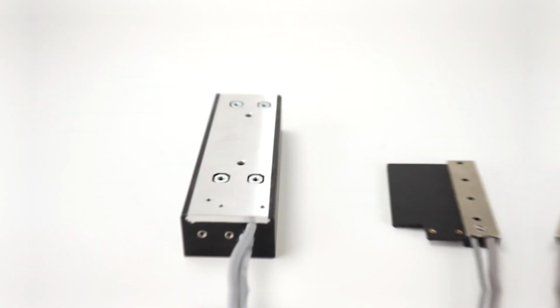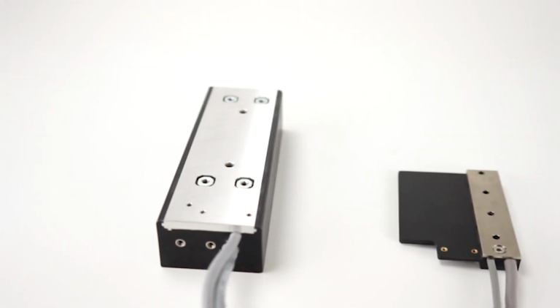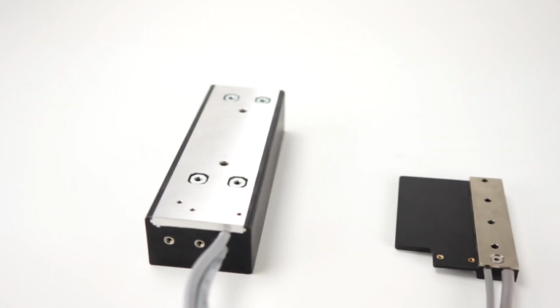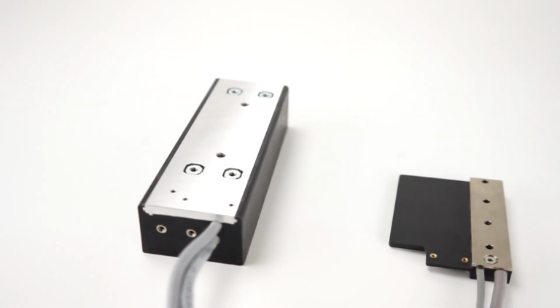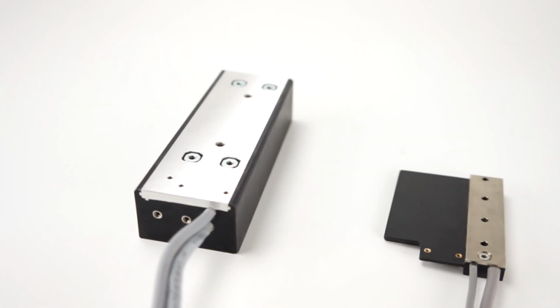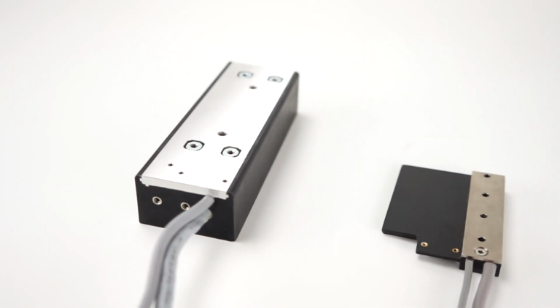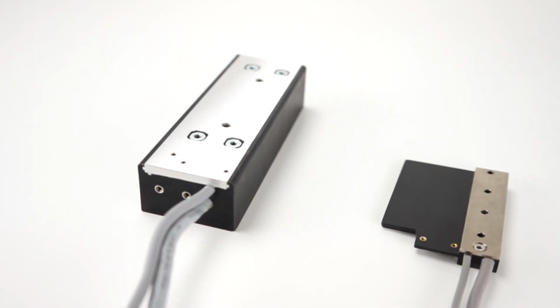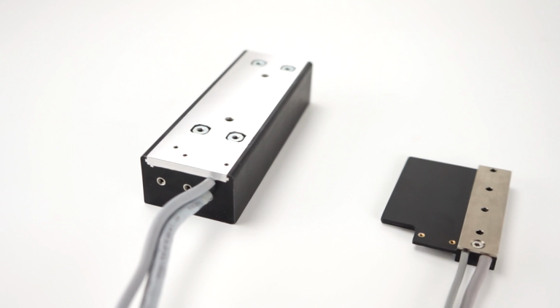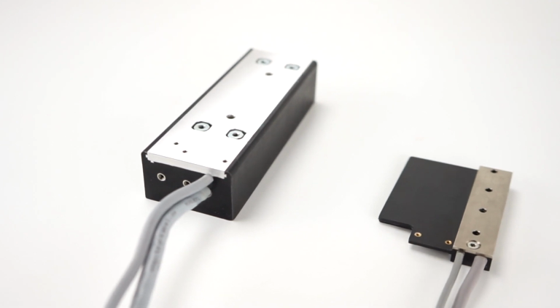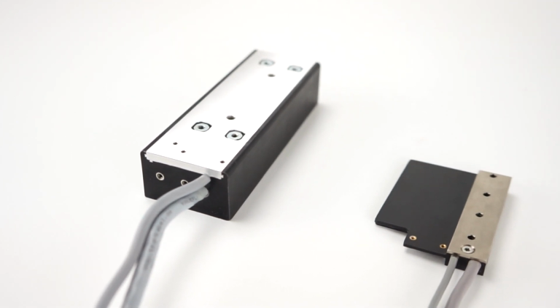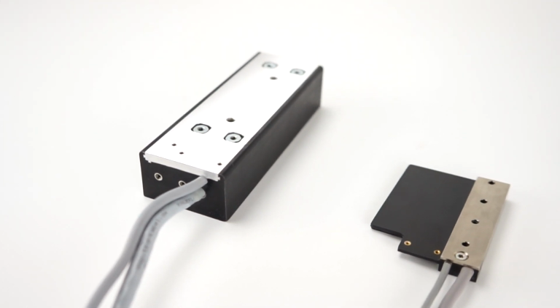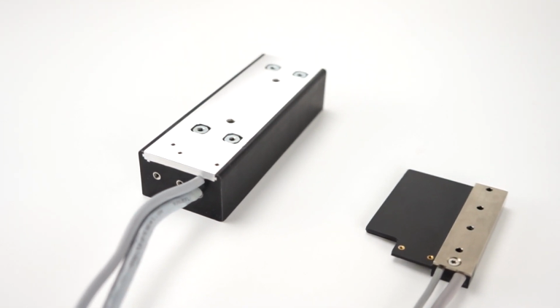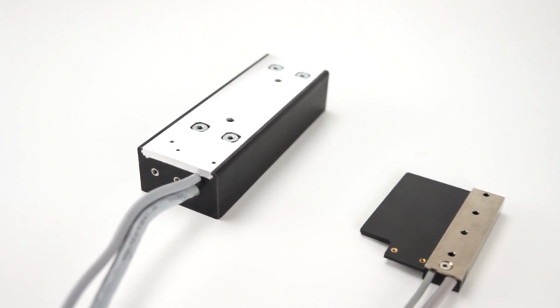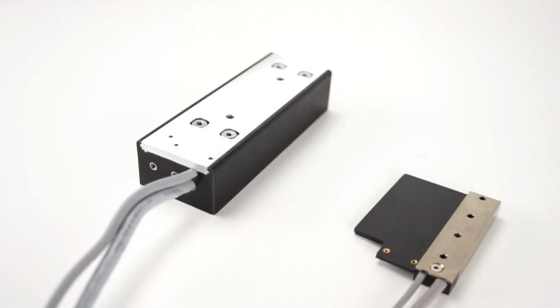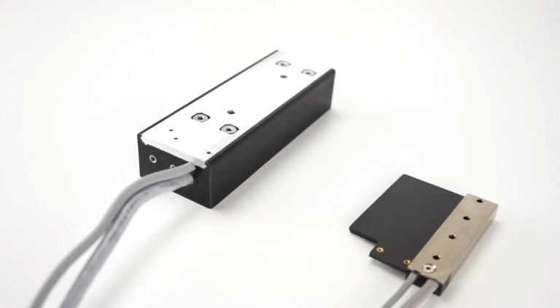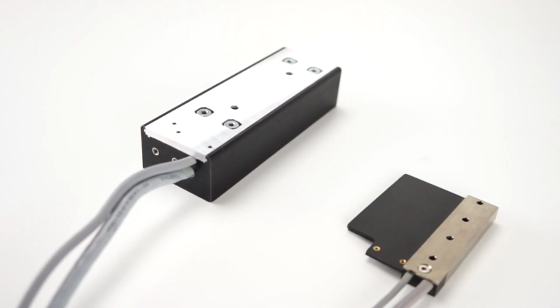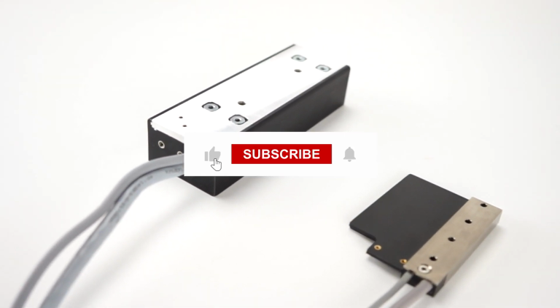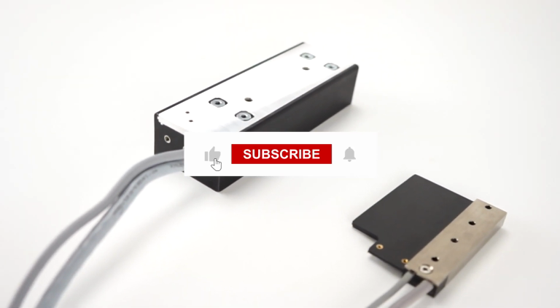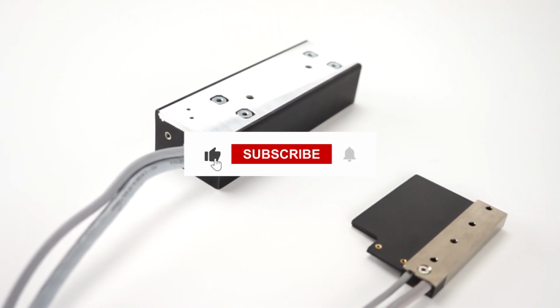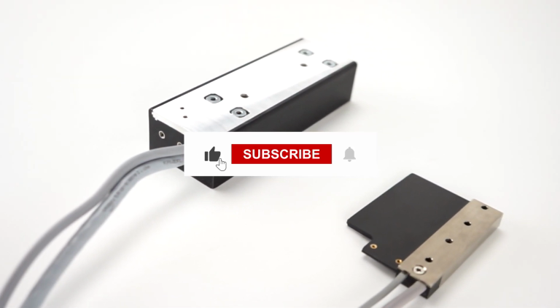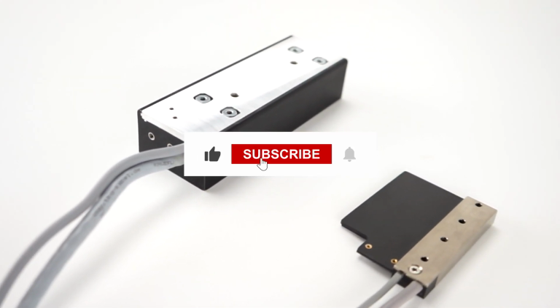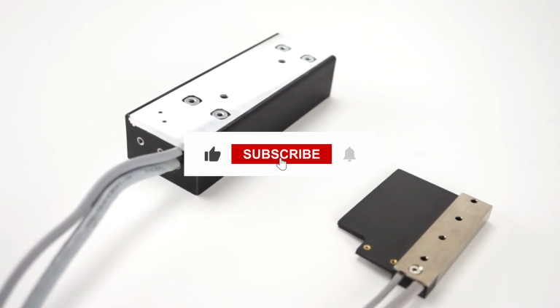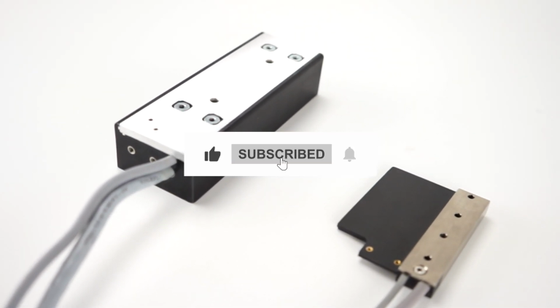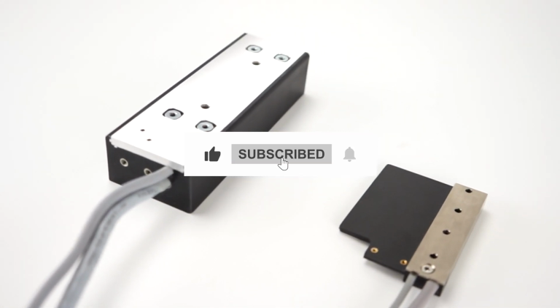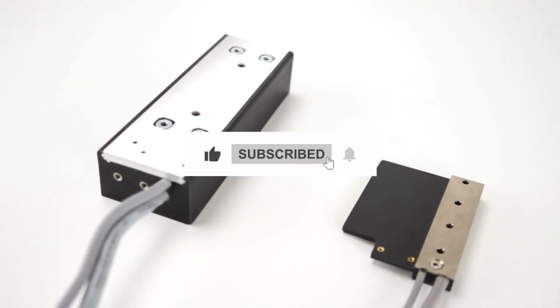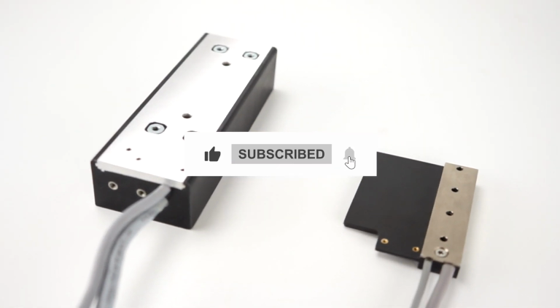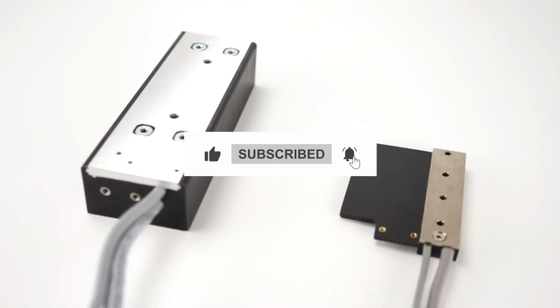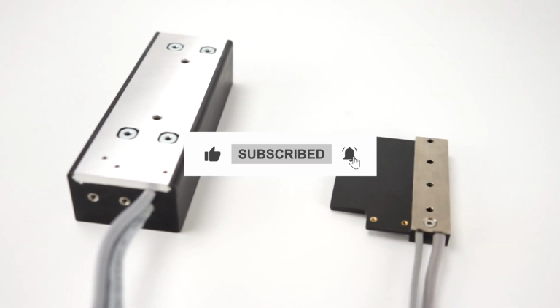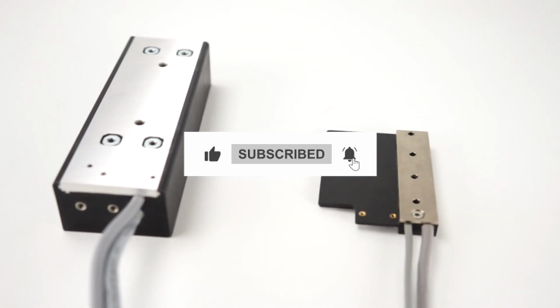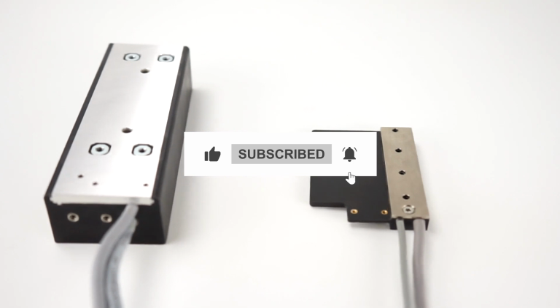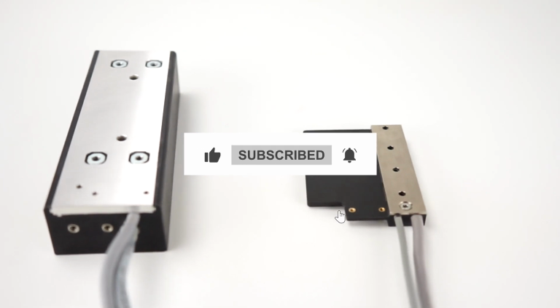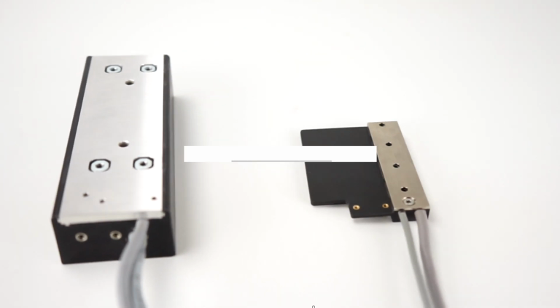And that's all for today. If you liked the video, give it a thumbs up and subscribe for more content. See you next time.